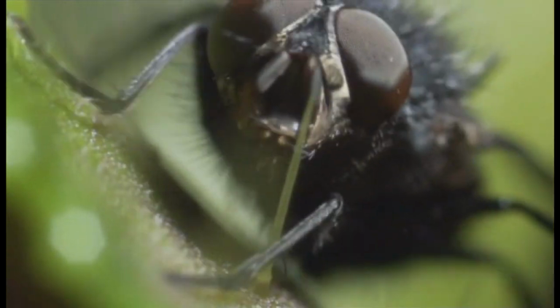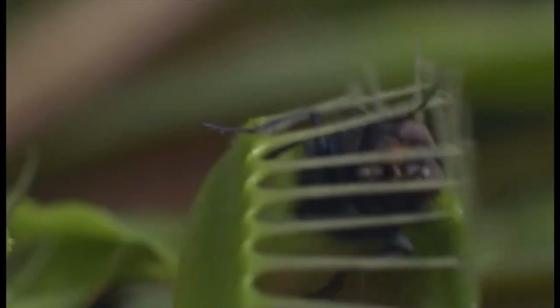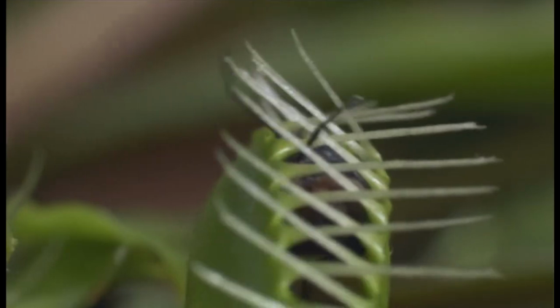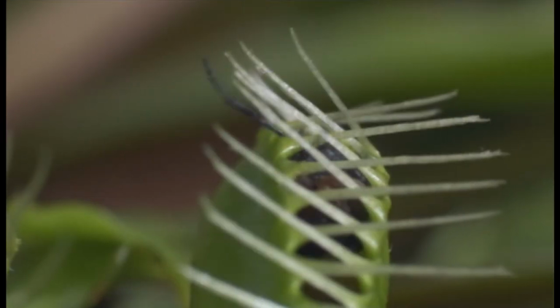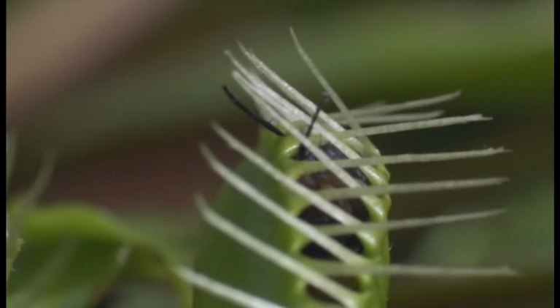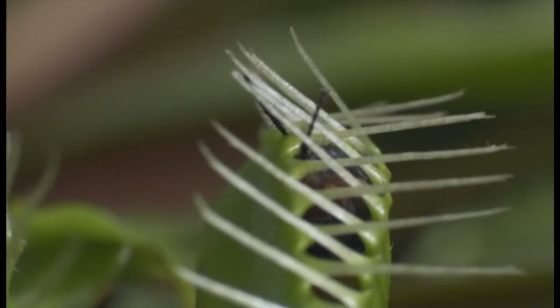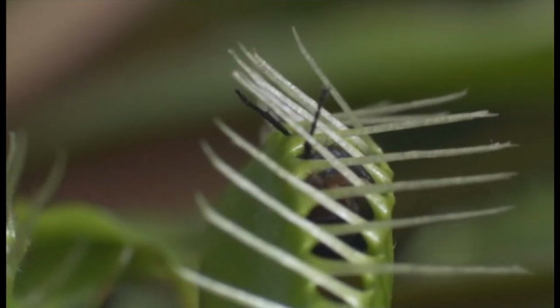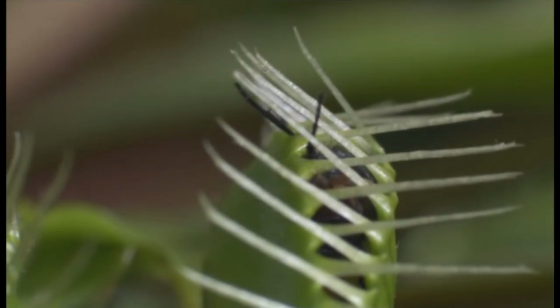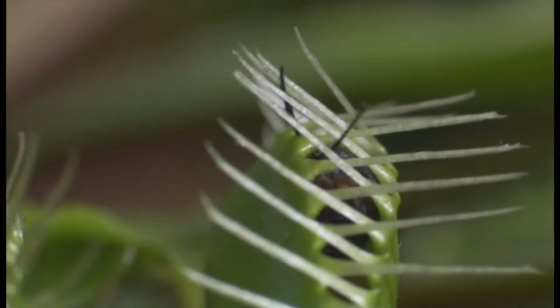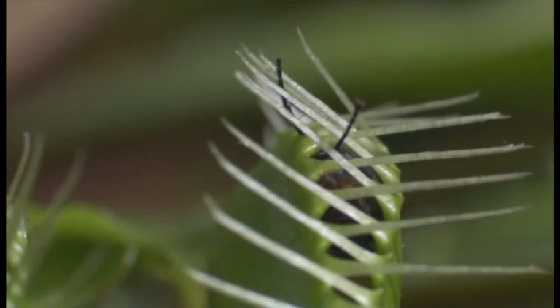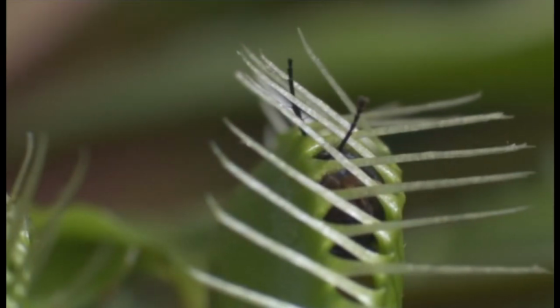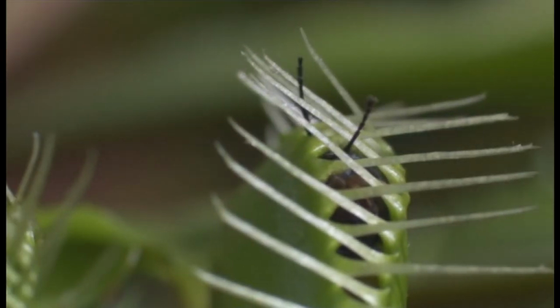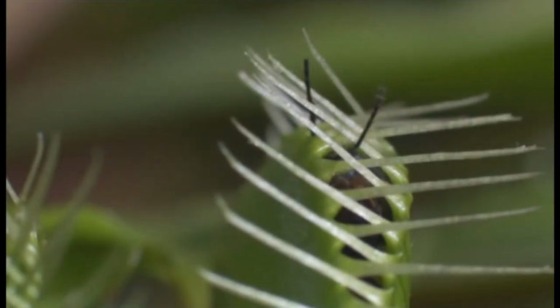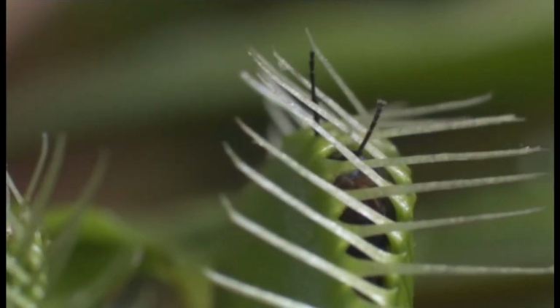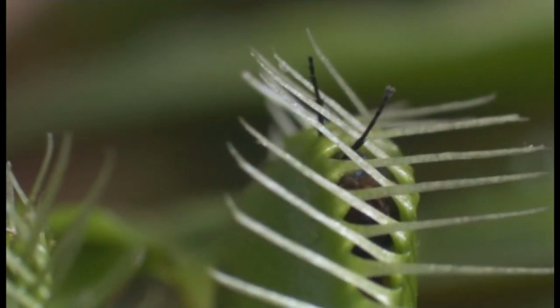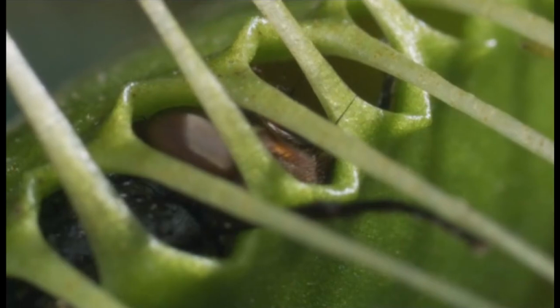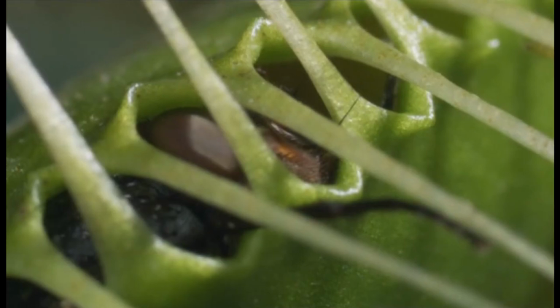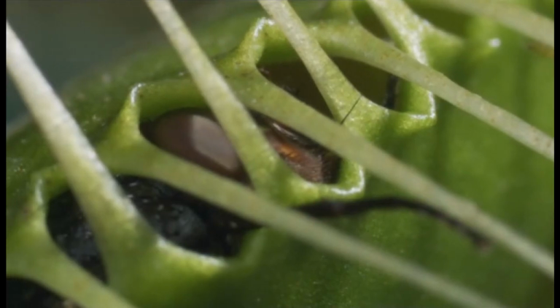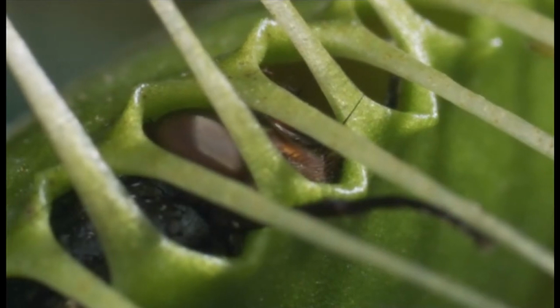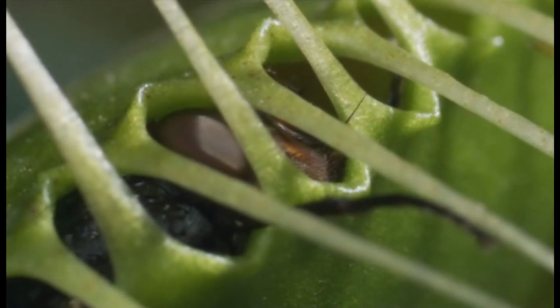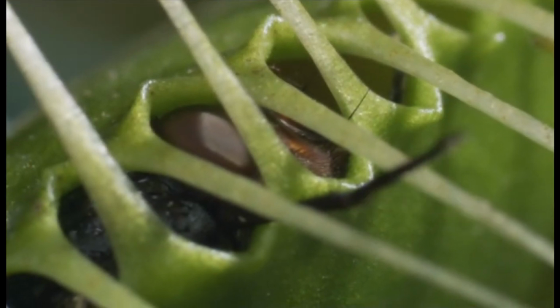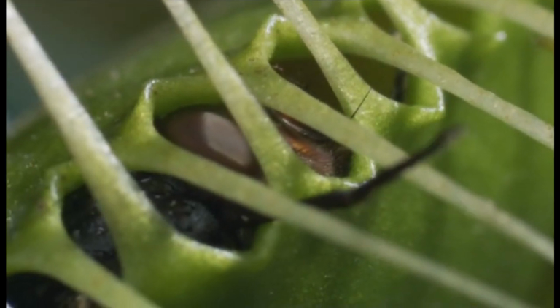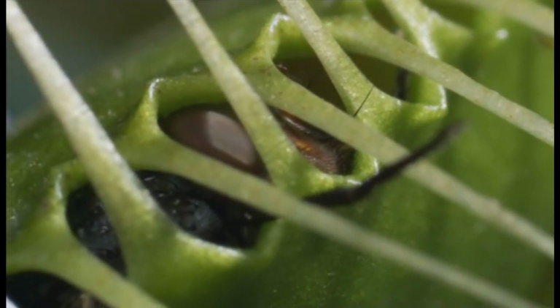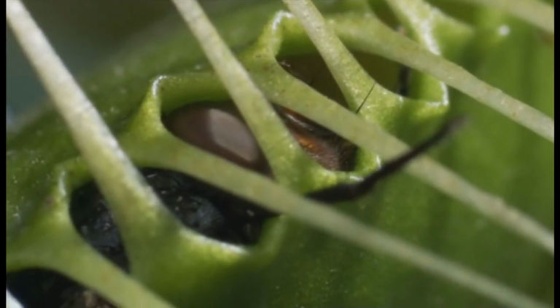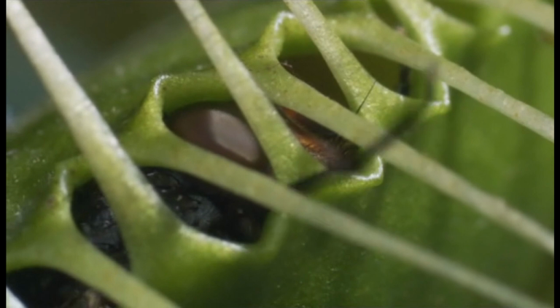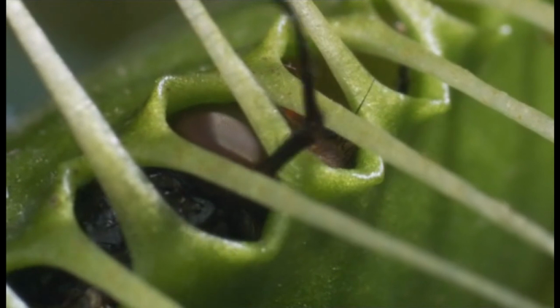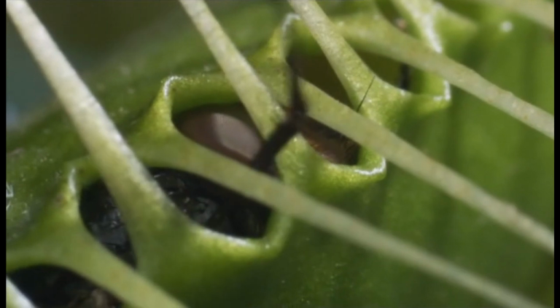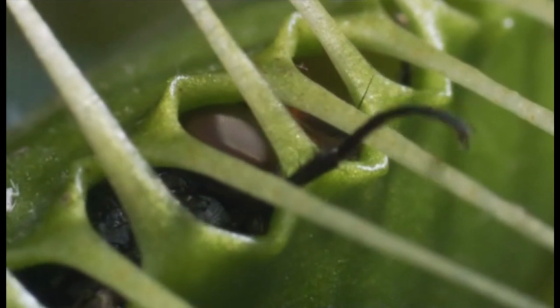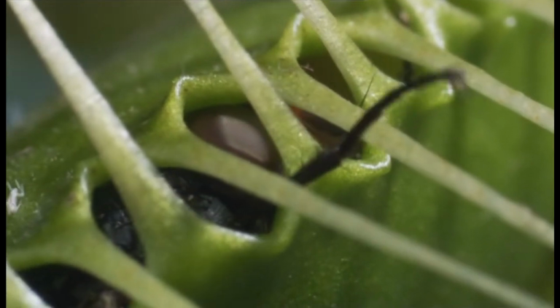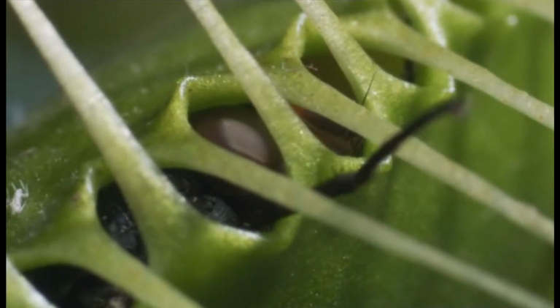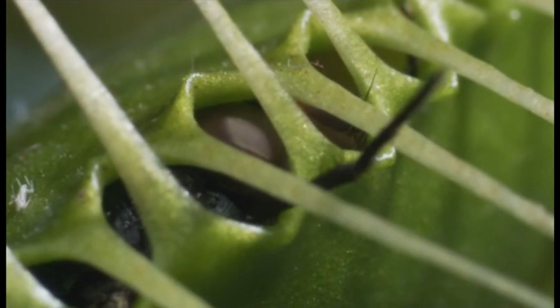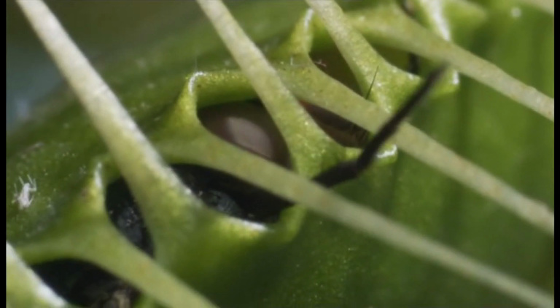The Venus flytrap now slowly digests its victim.